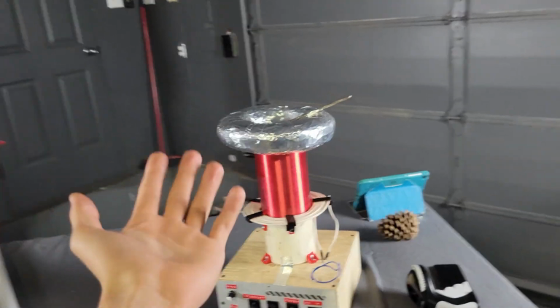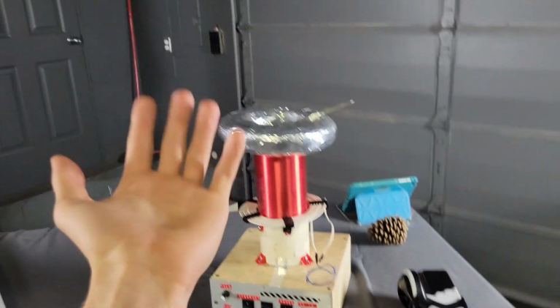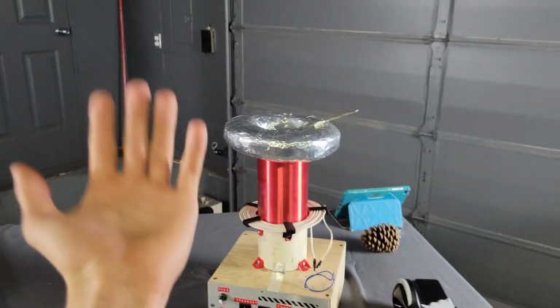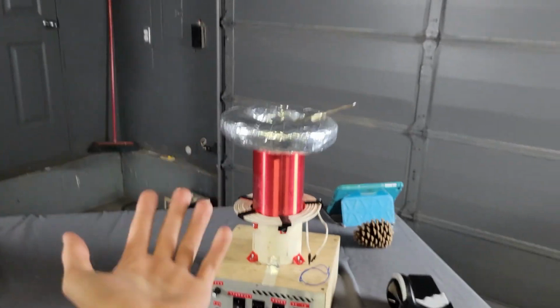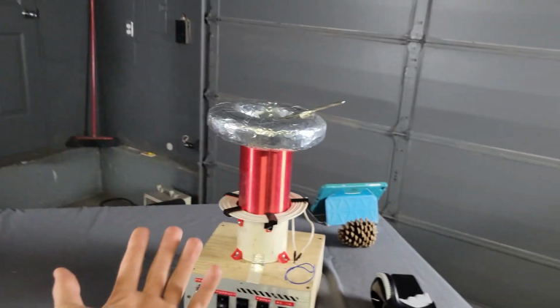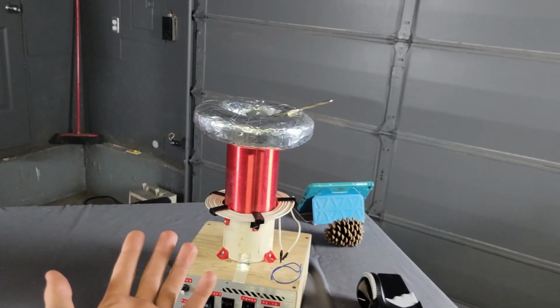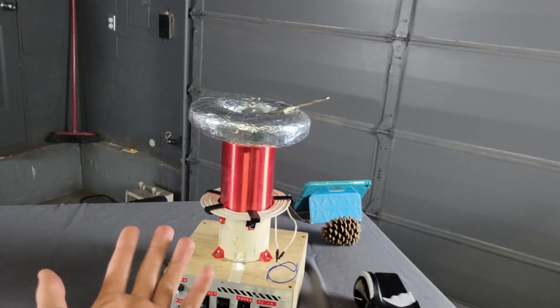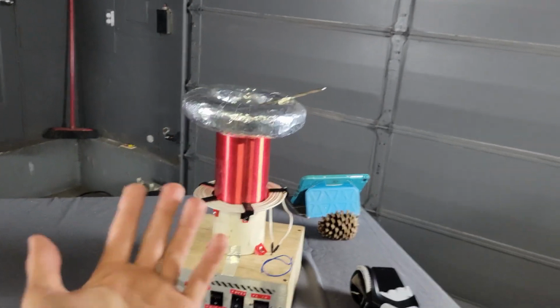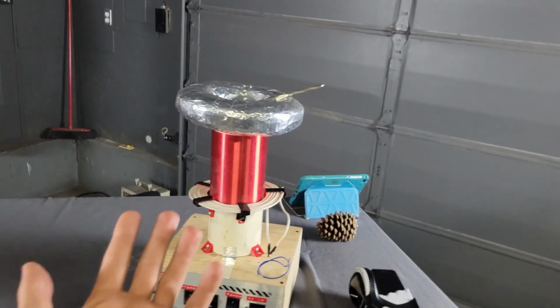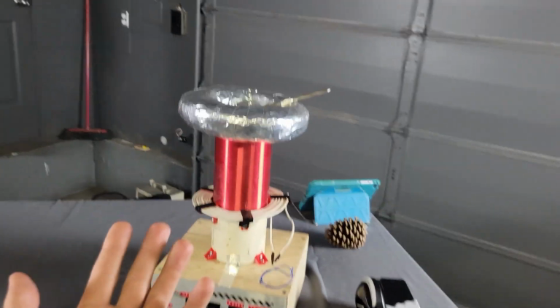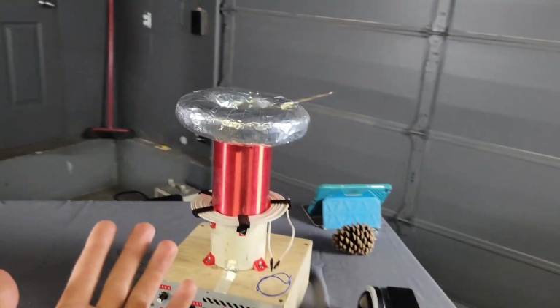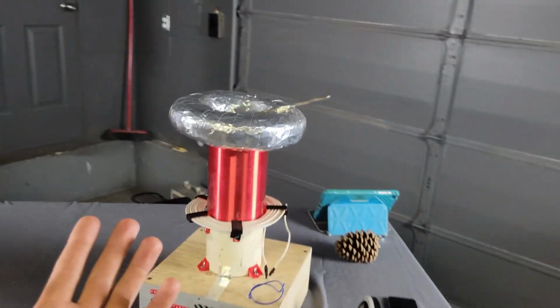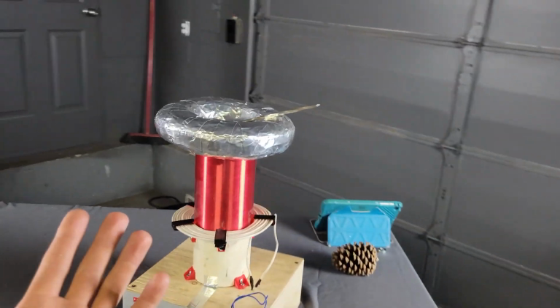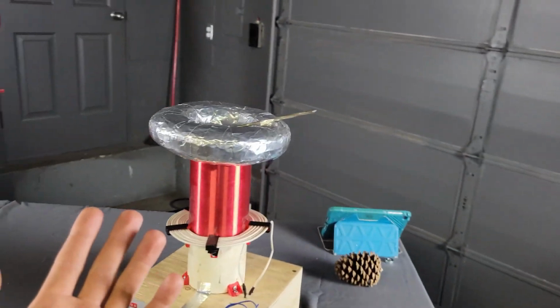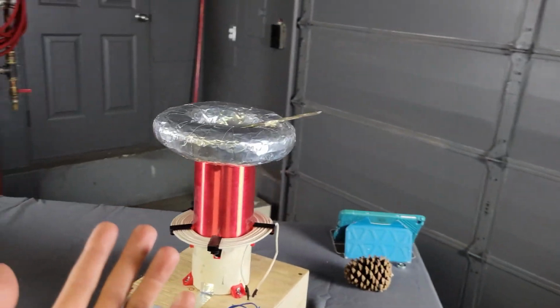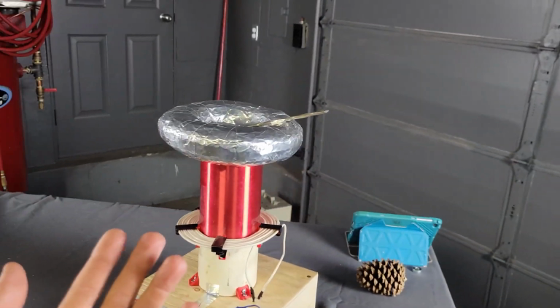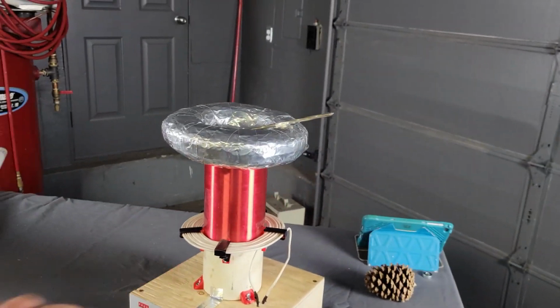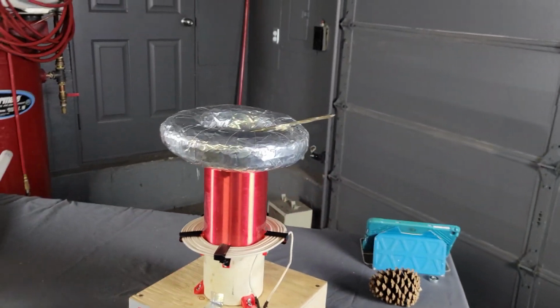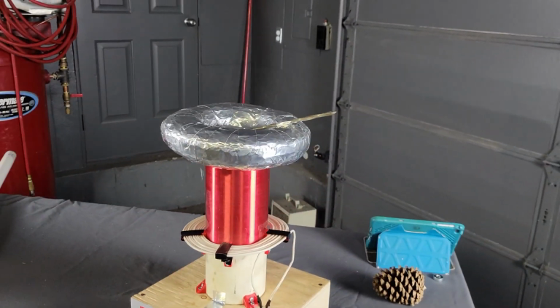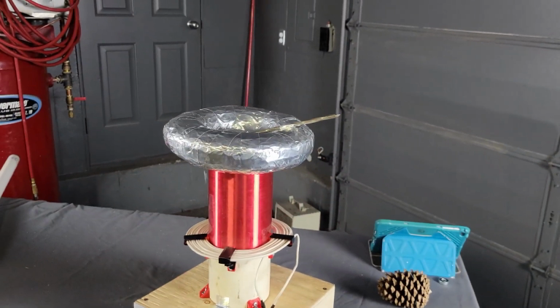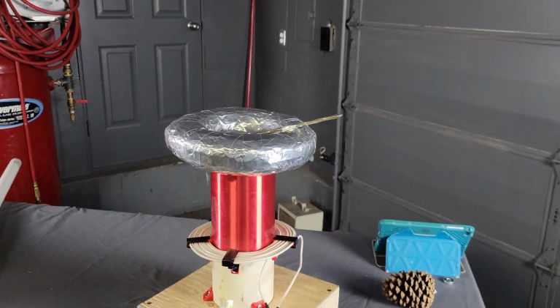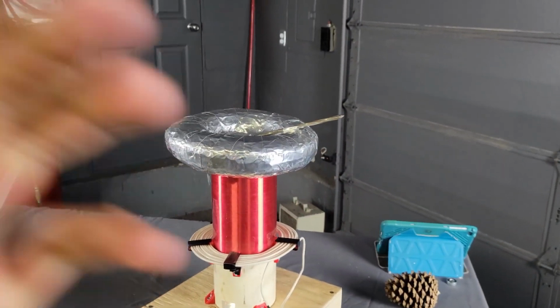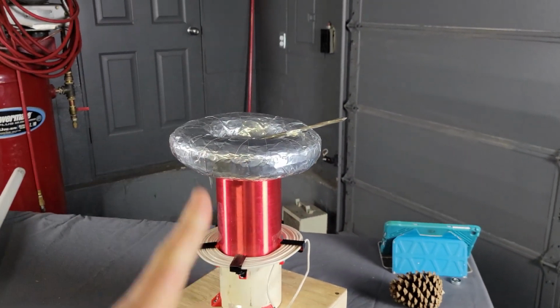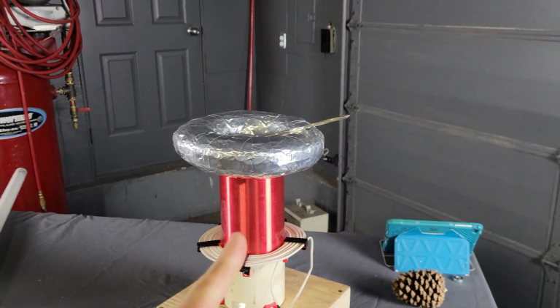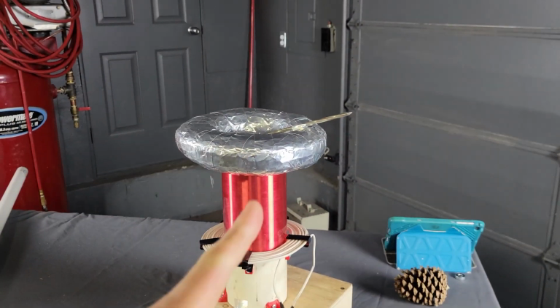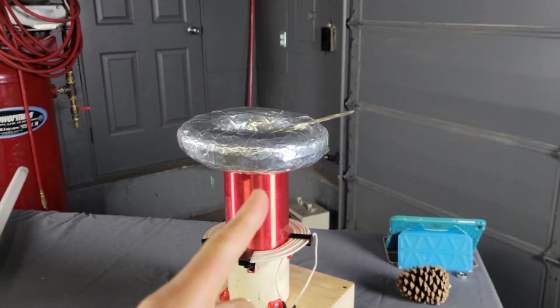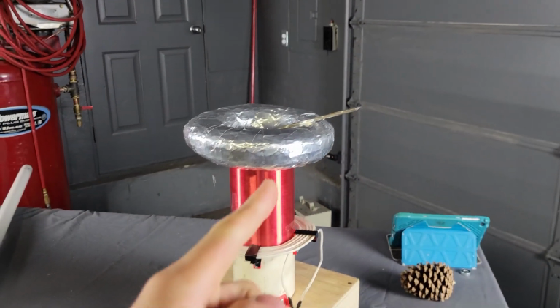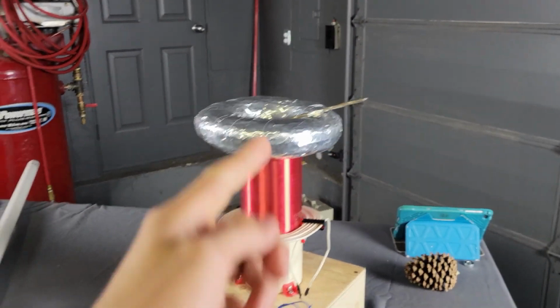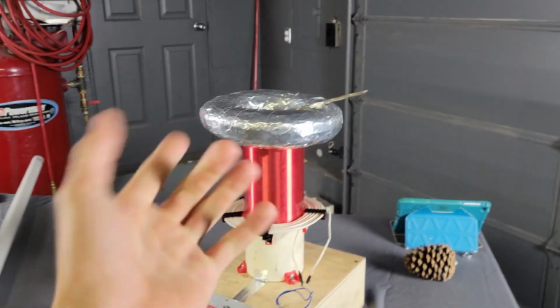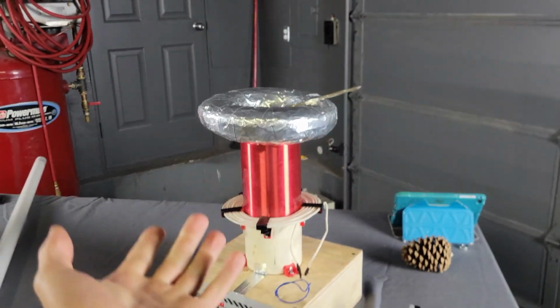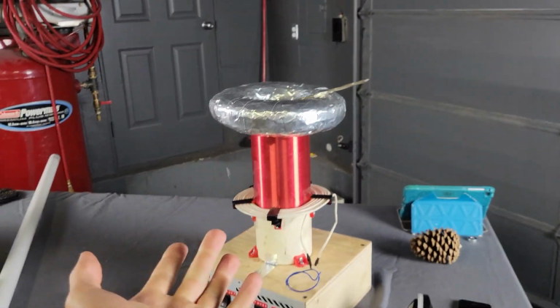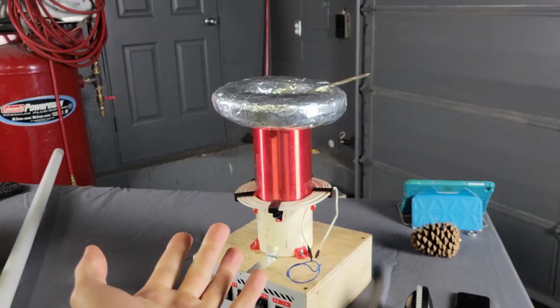Congratulations, you're now a certified Tesla coil operator. But how does this demonstrate a physics principle?